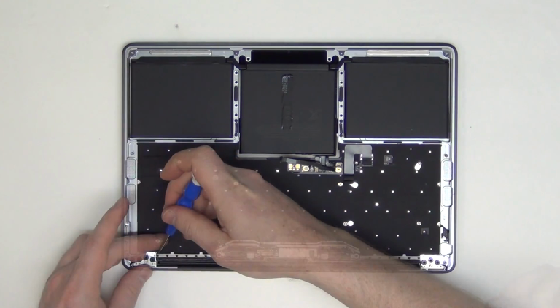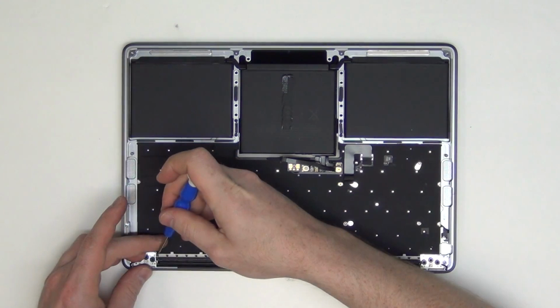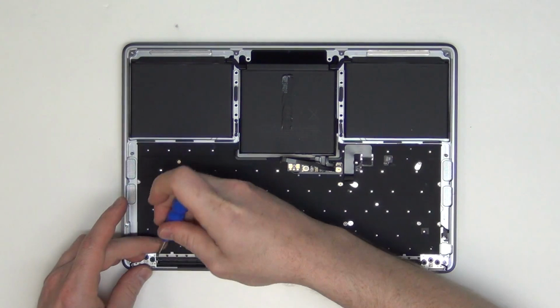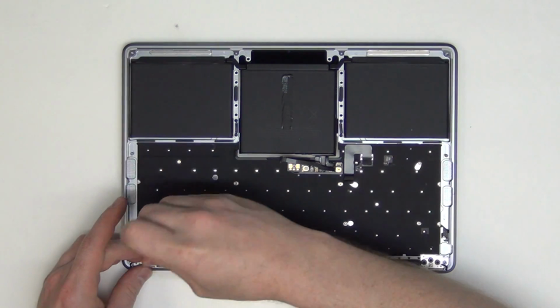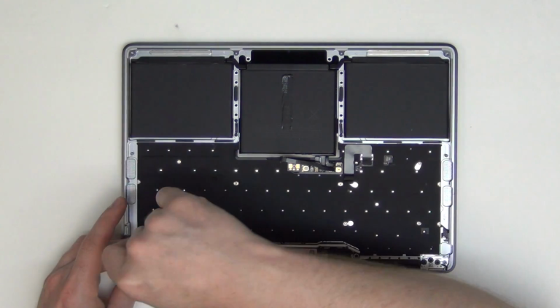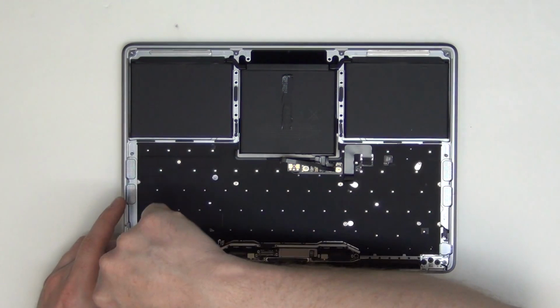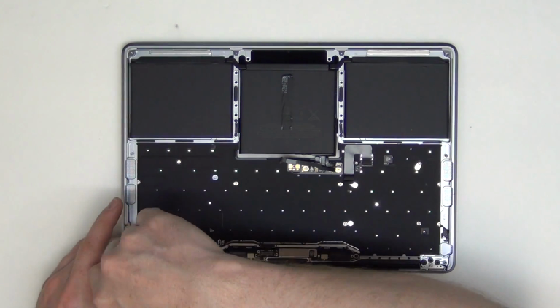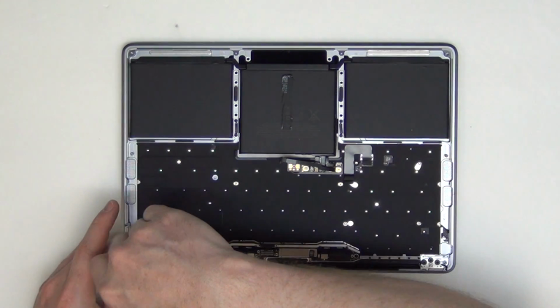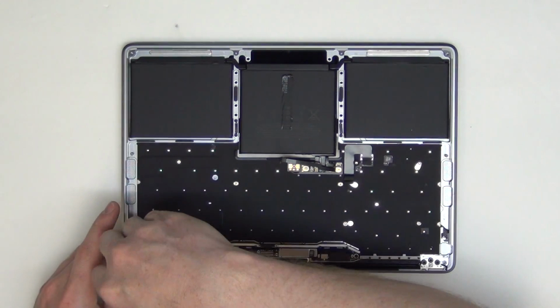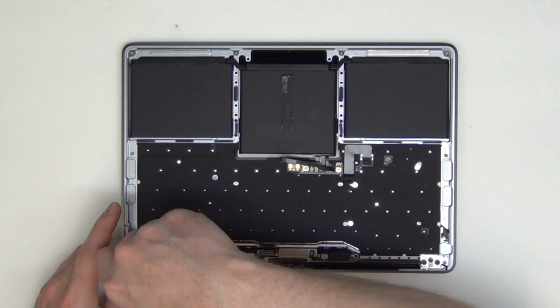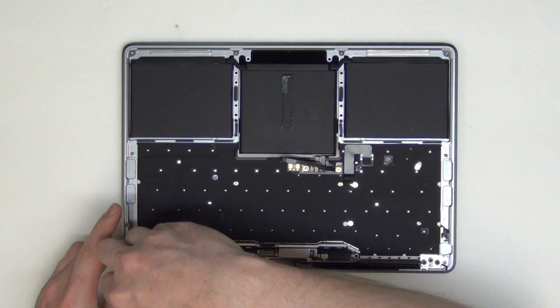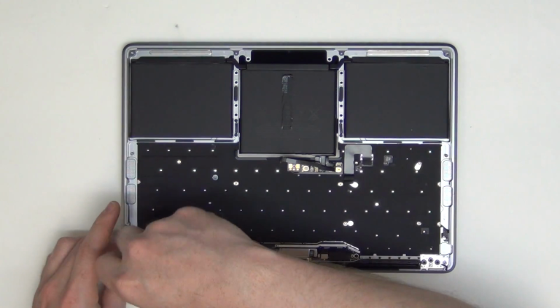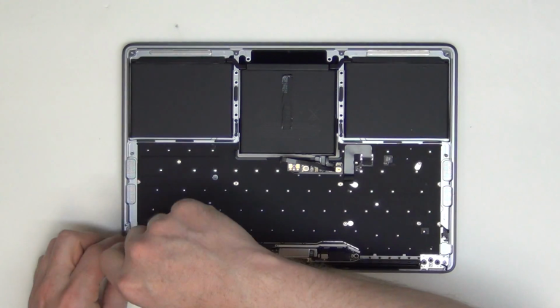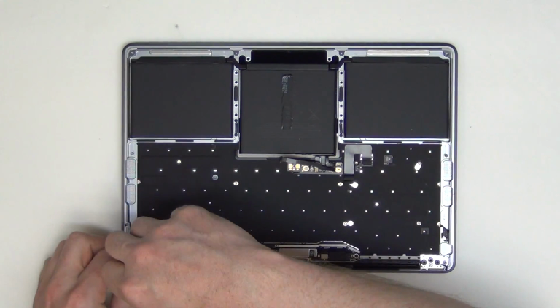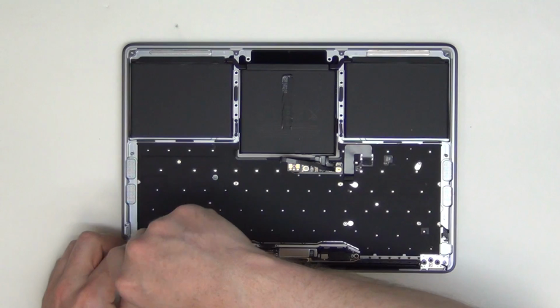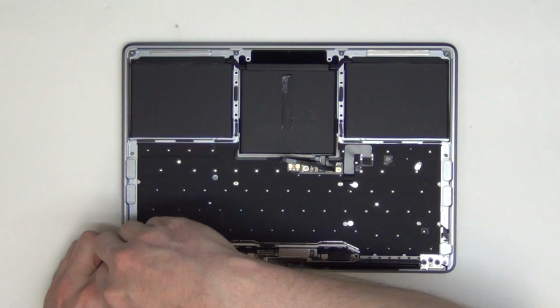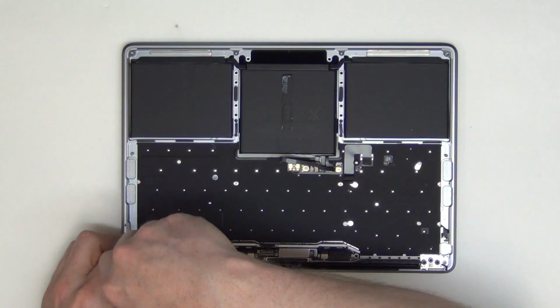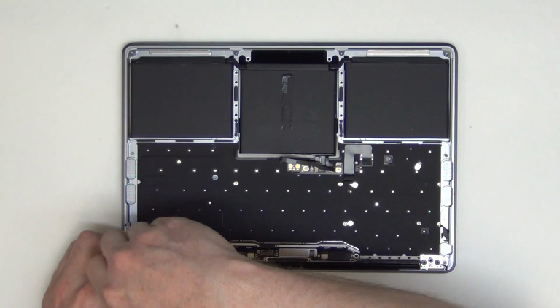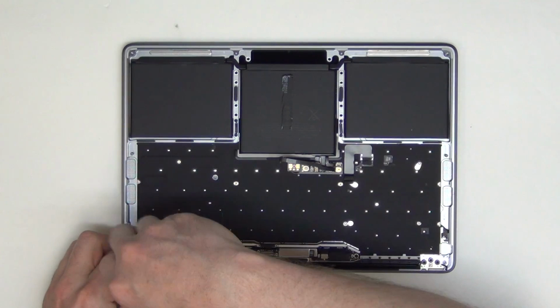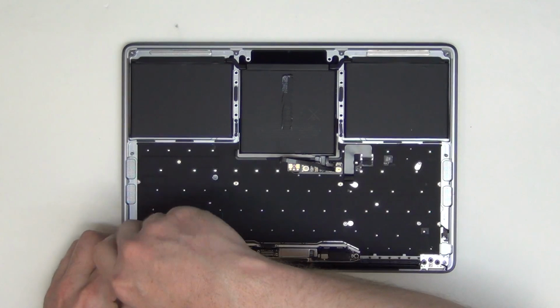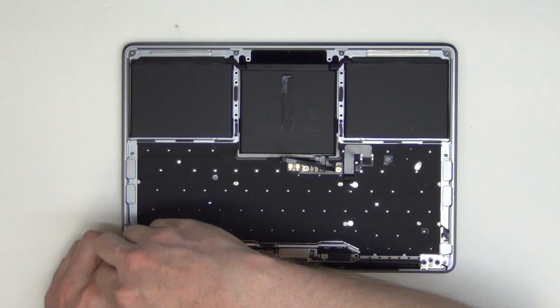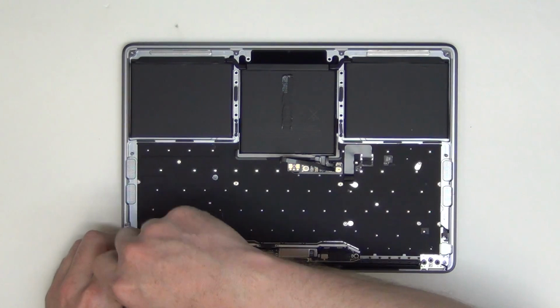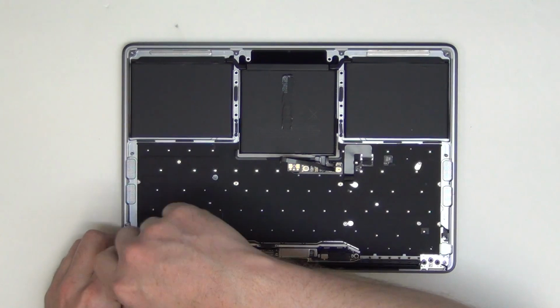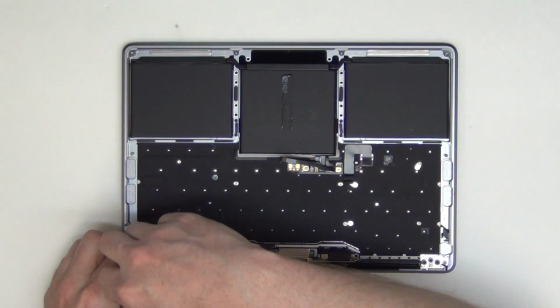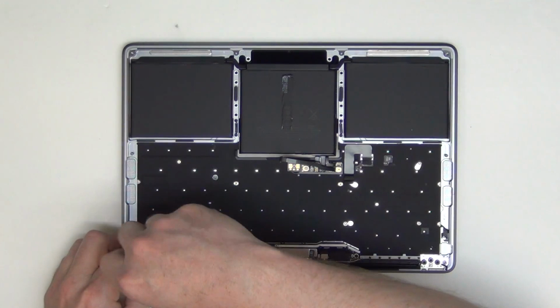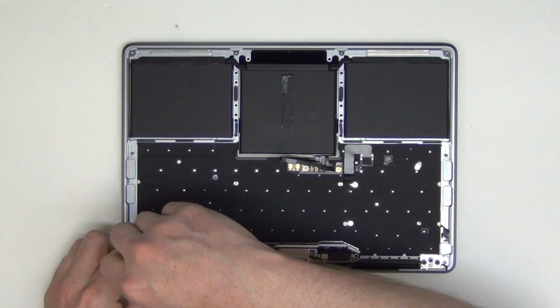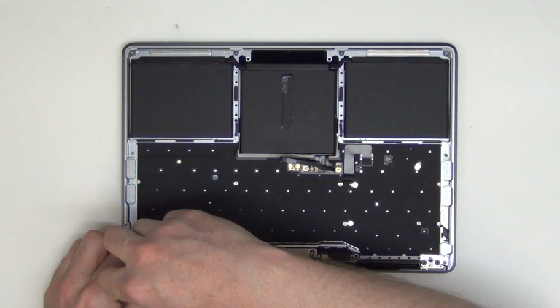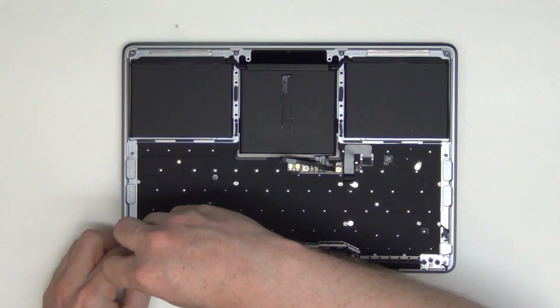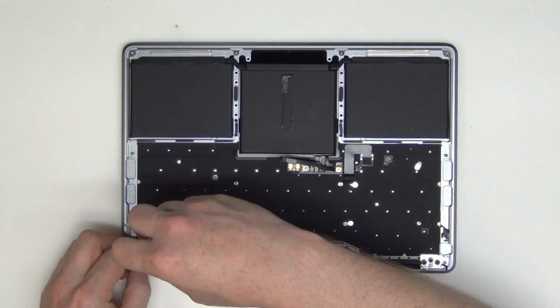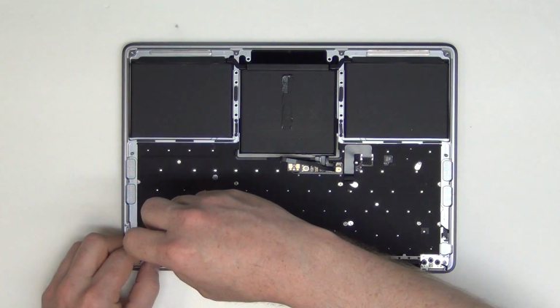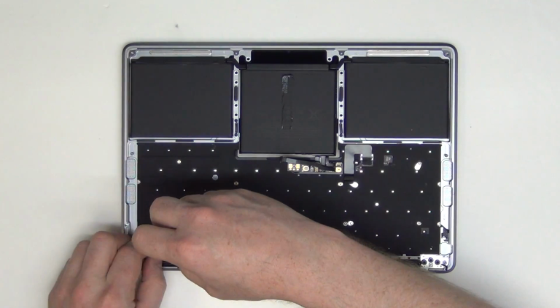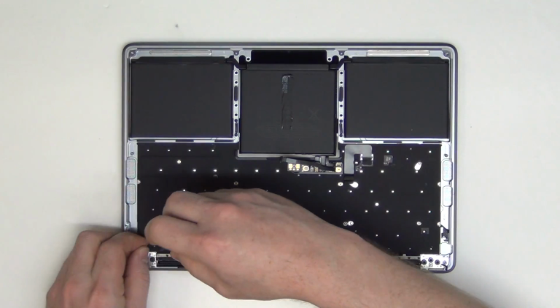Now, using your T1 or T2 screwdriver, remove all the screws from the antenna board assembly.